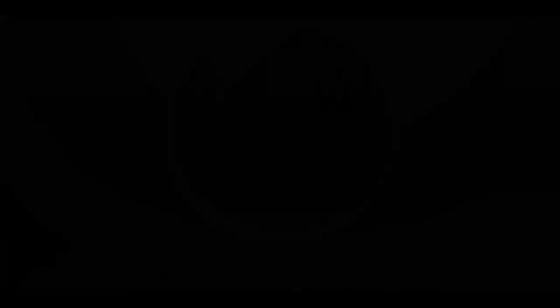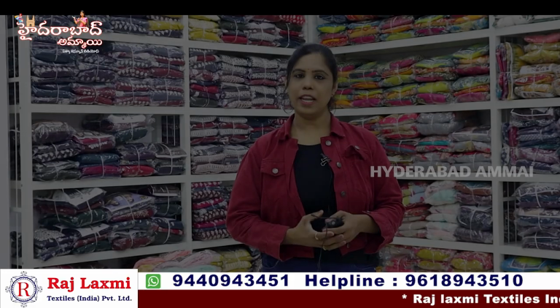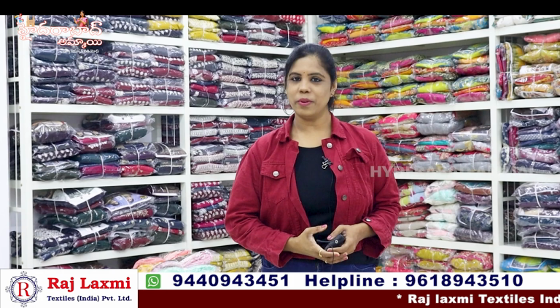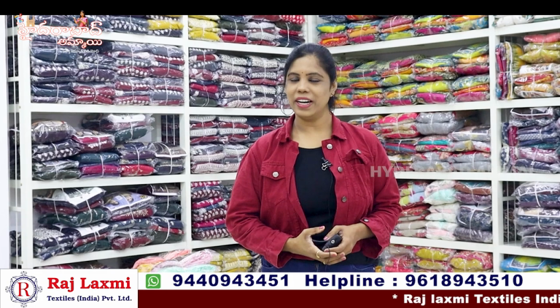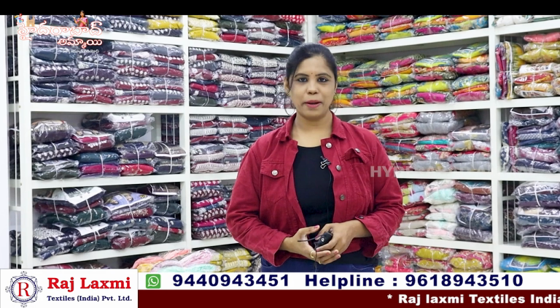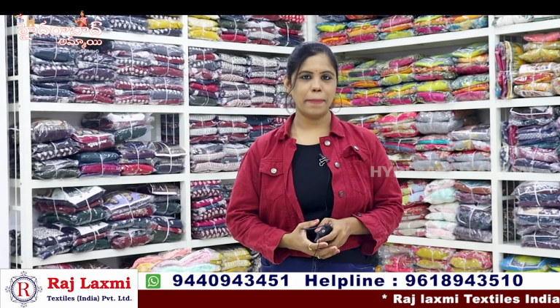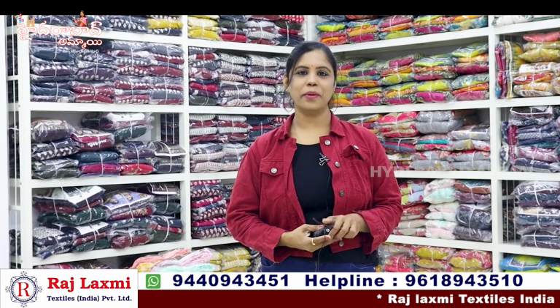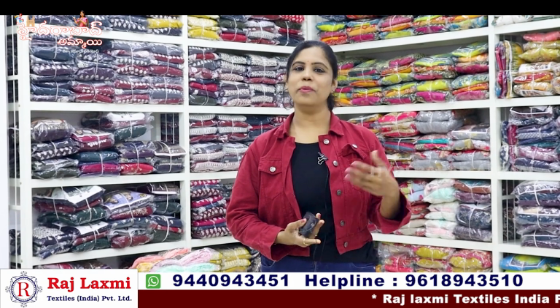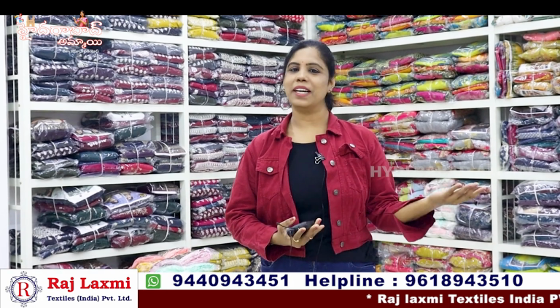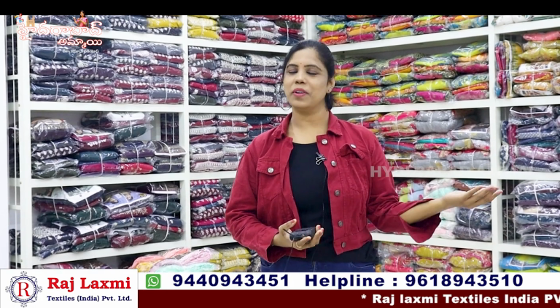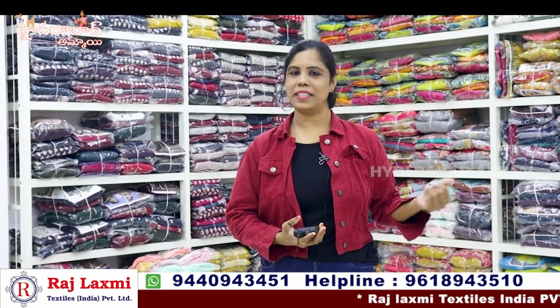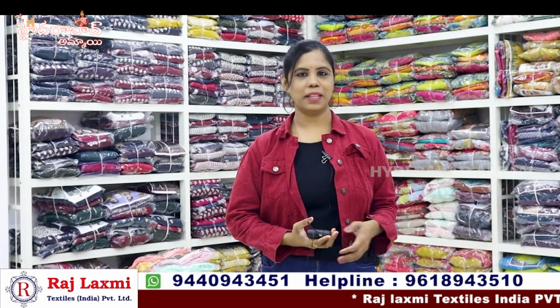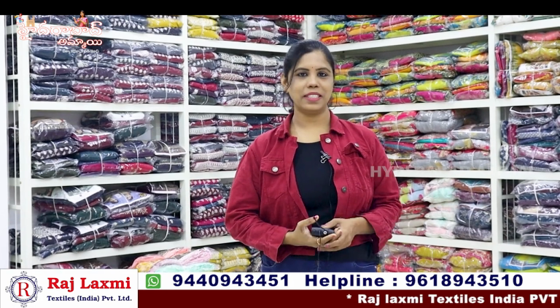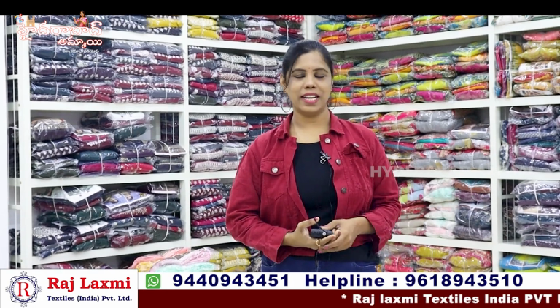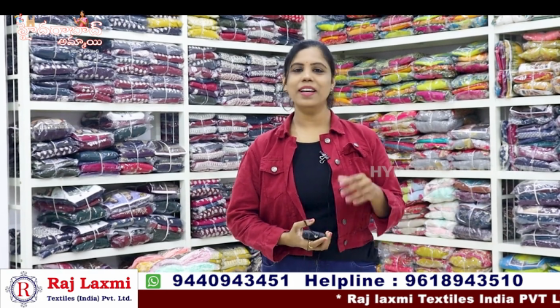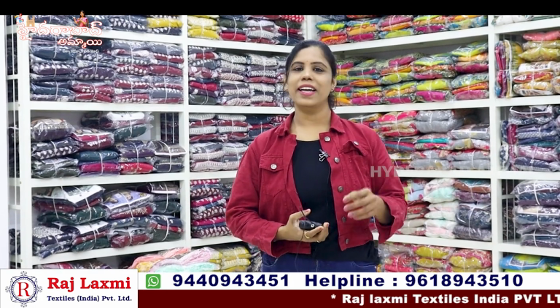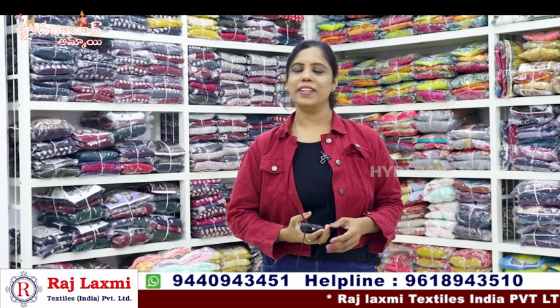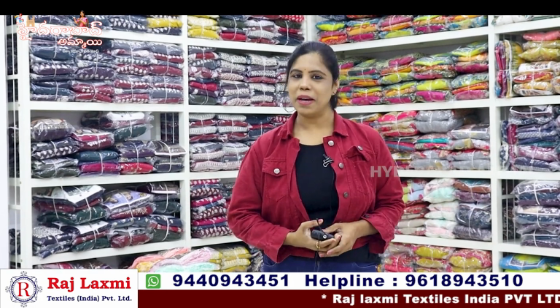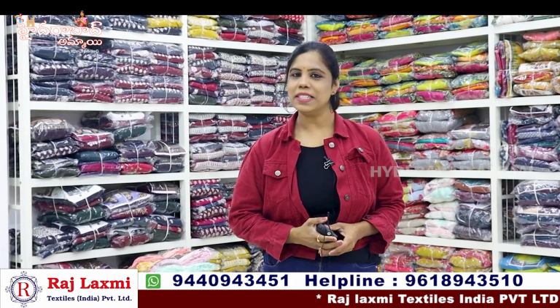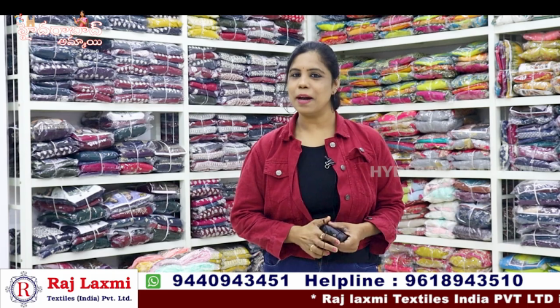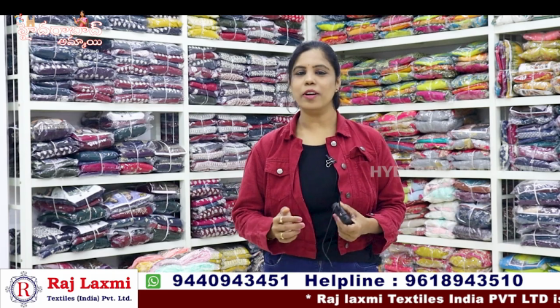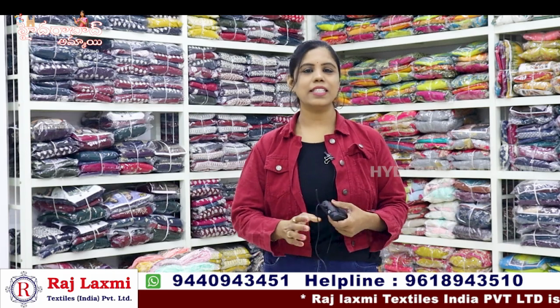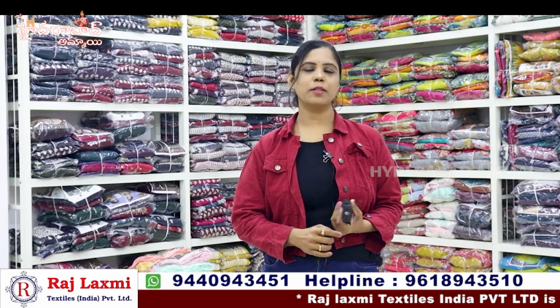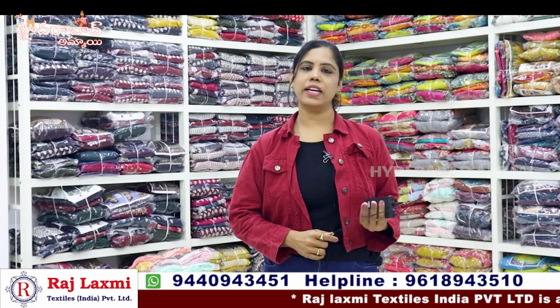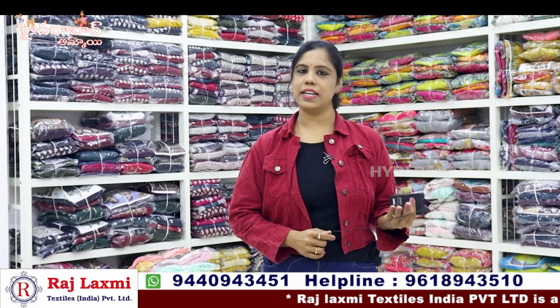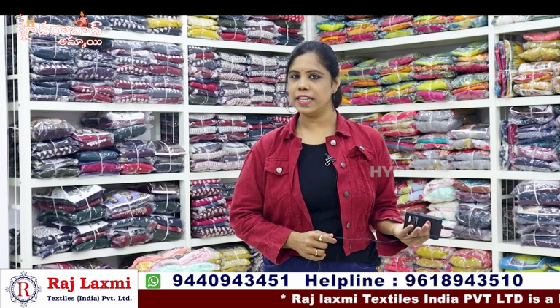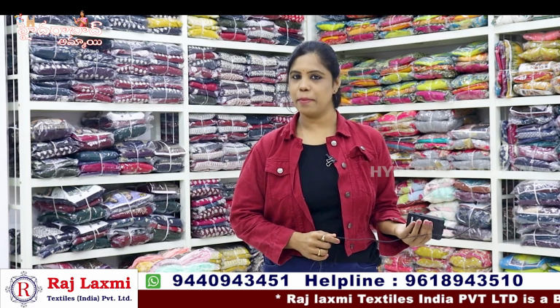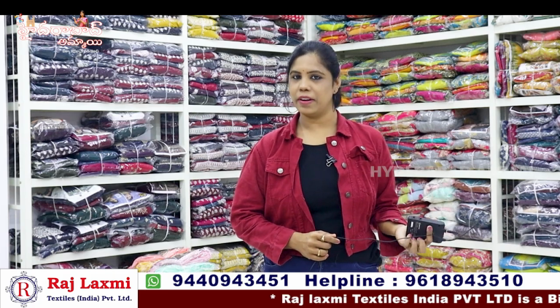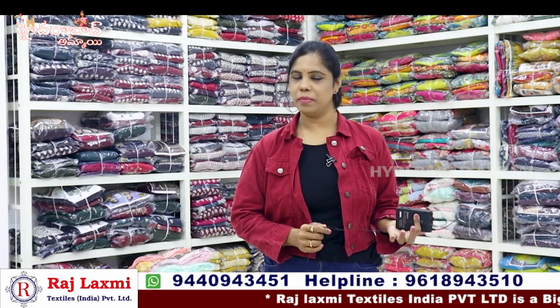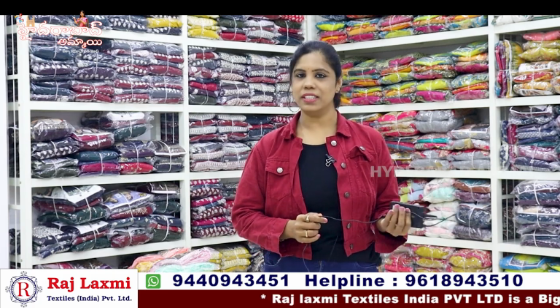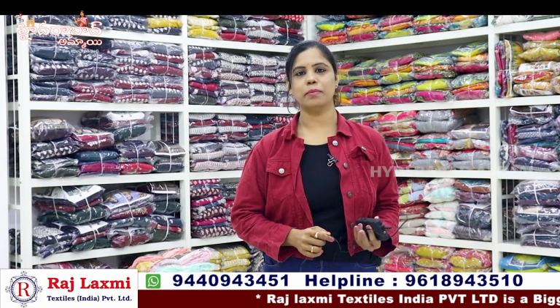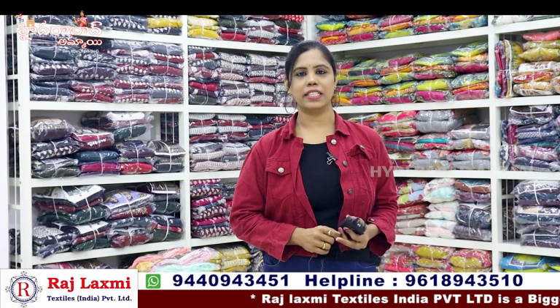Hello everyone, welcome to my channel from Hyderabad. This is Rajalakshmi Textiles India Private Limited, 3rd branch.